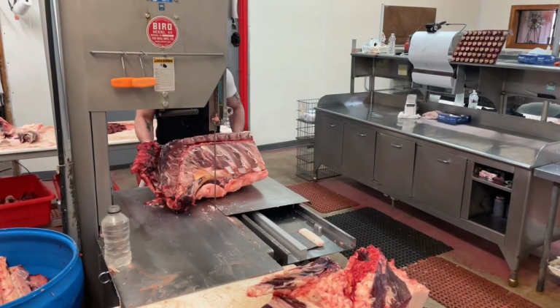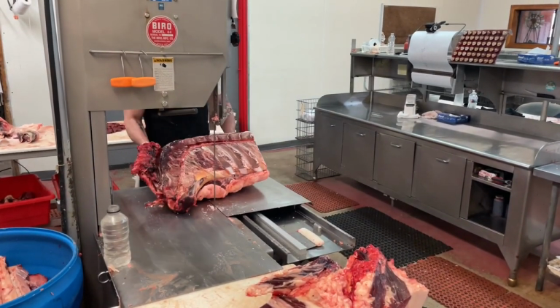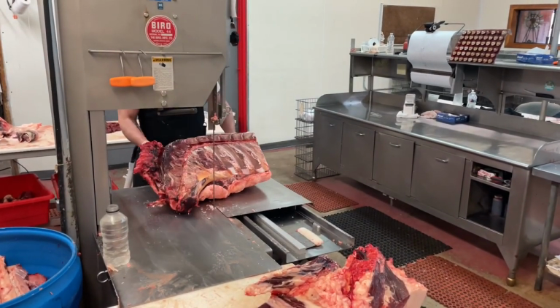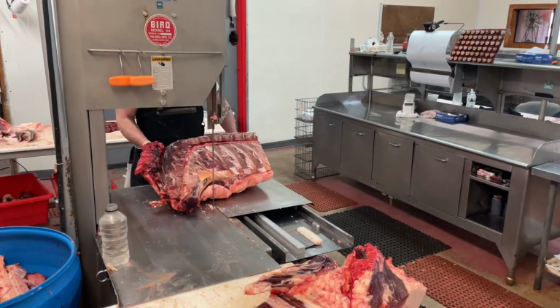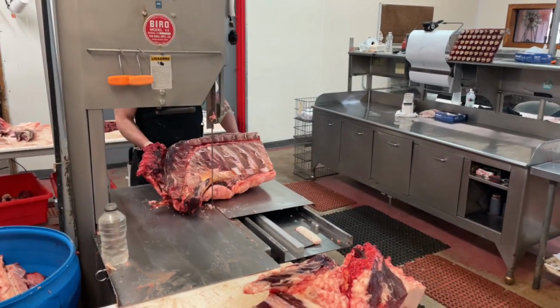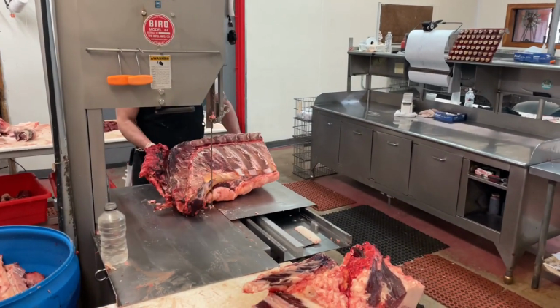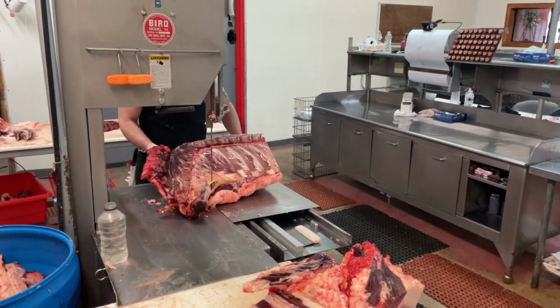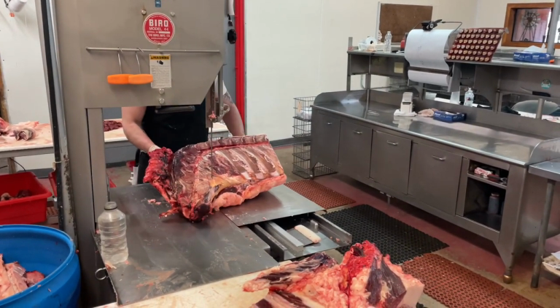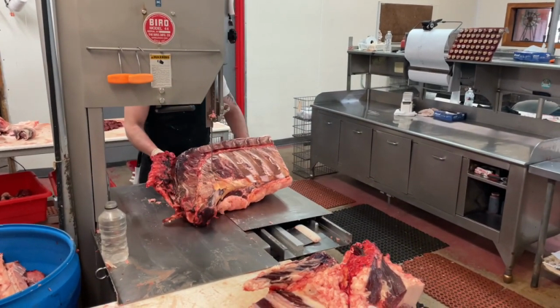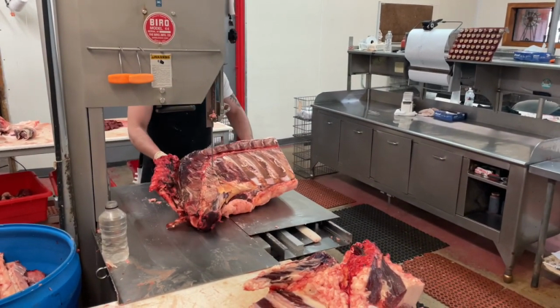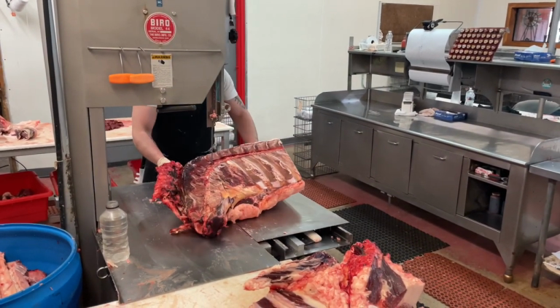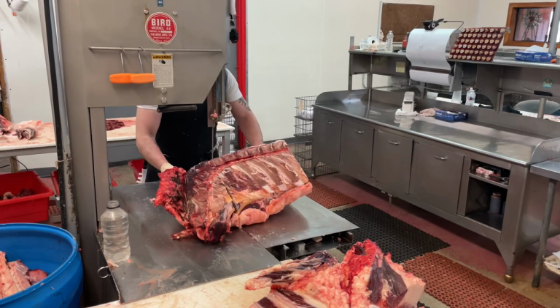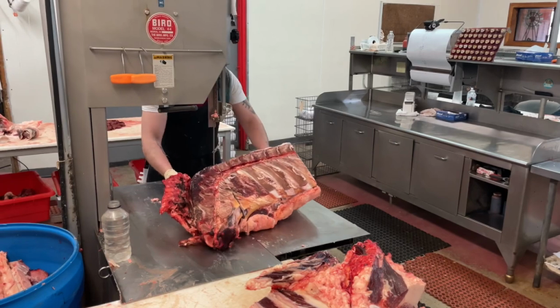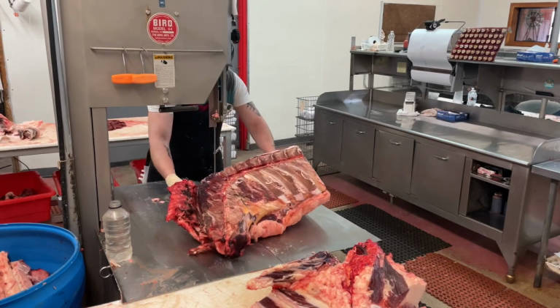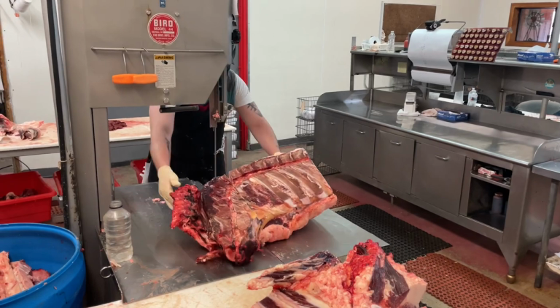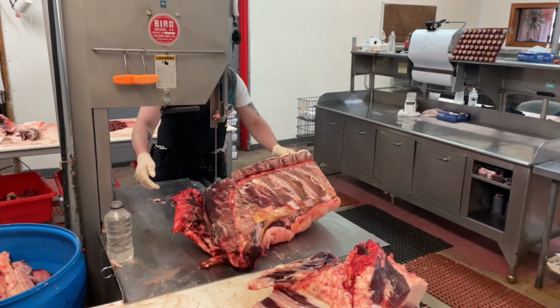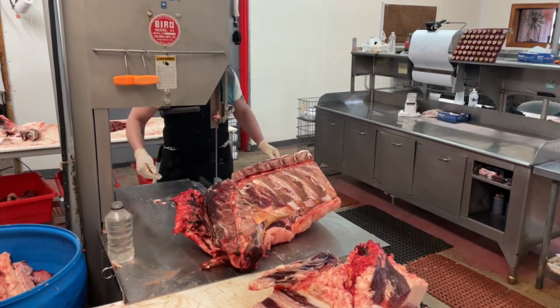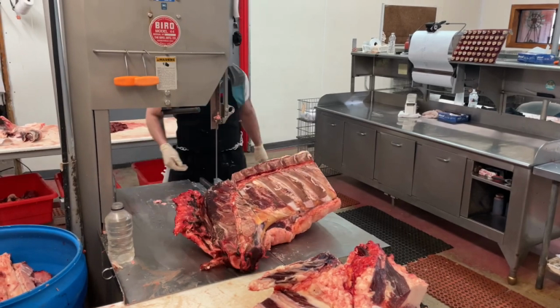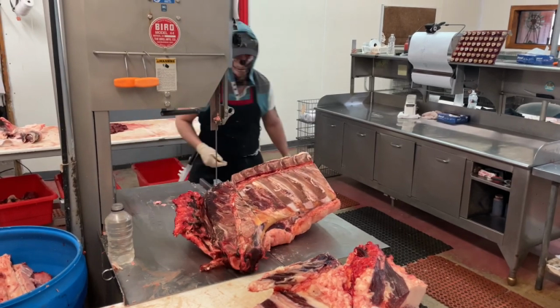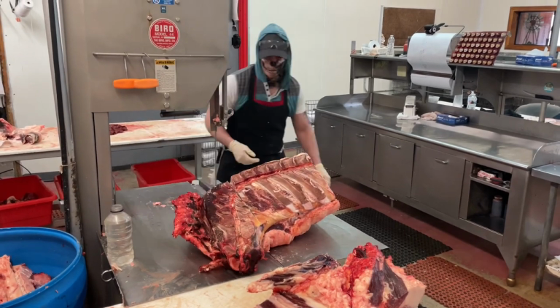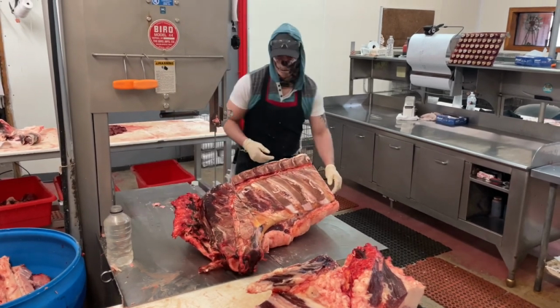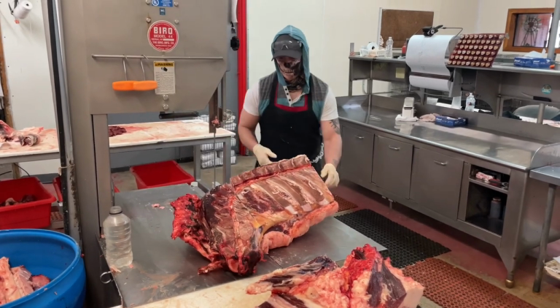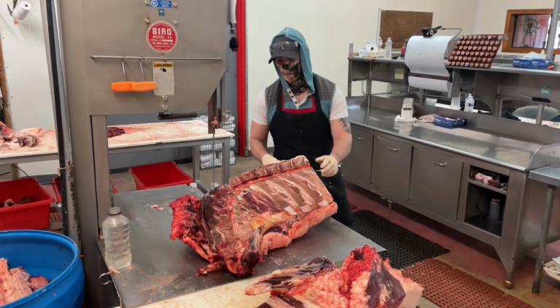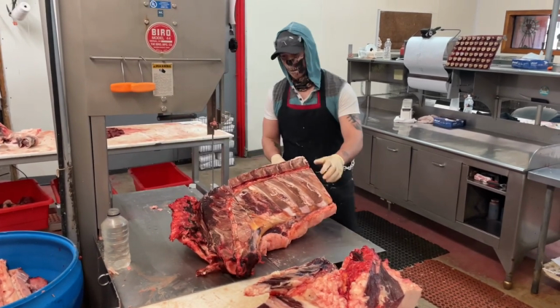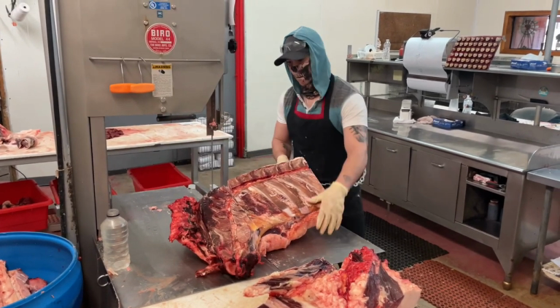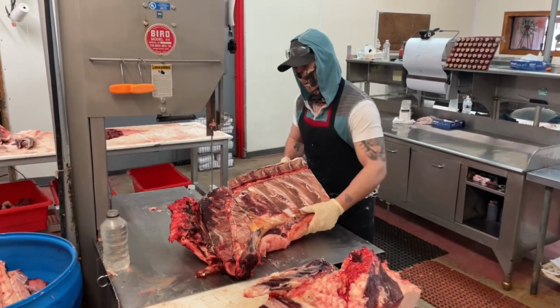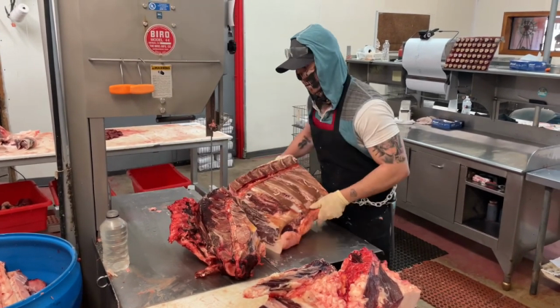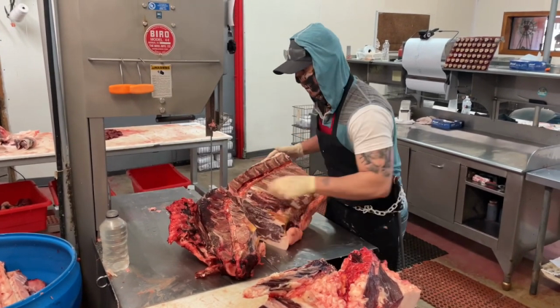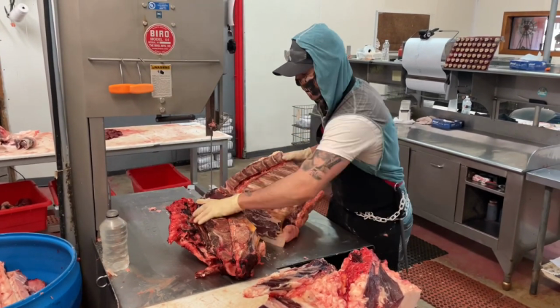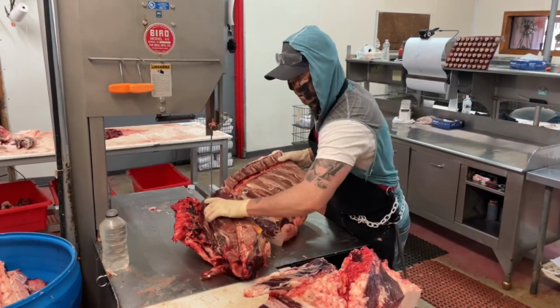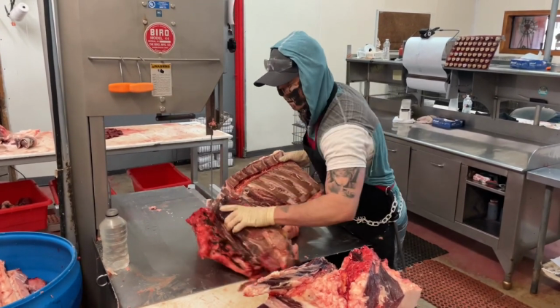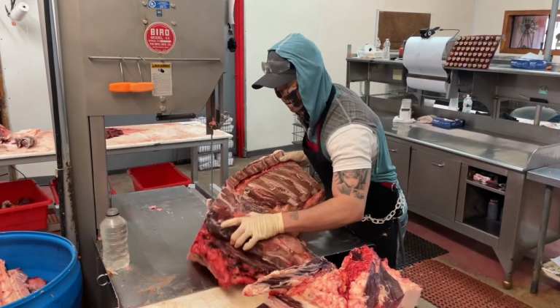Now I'm separating the chuck from the neck bones — you basically just cut the neck bones at the base.